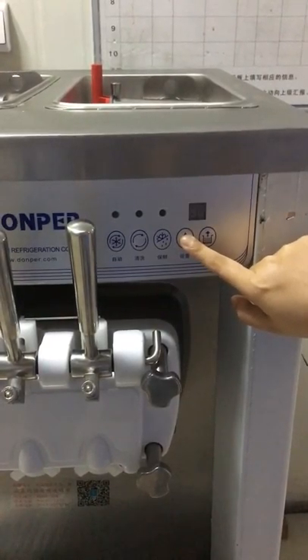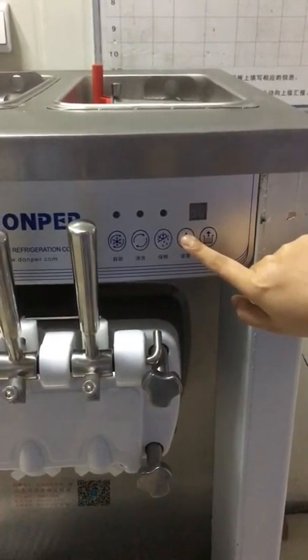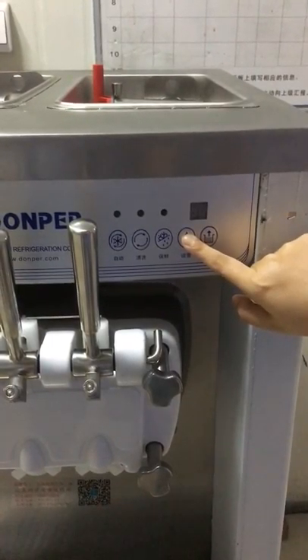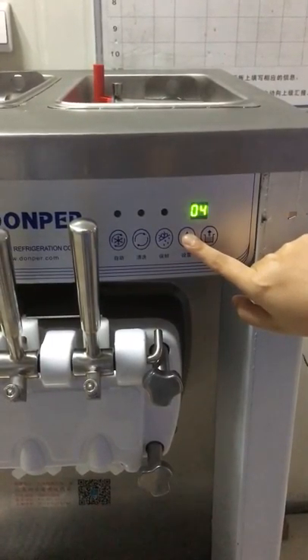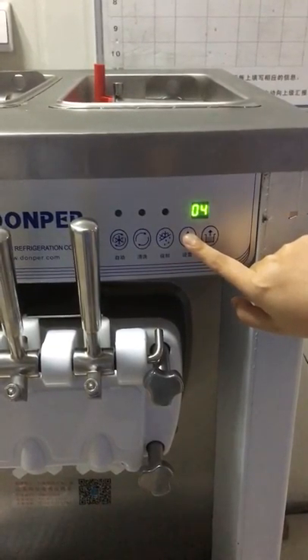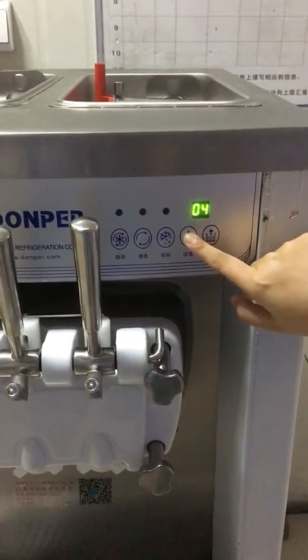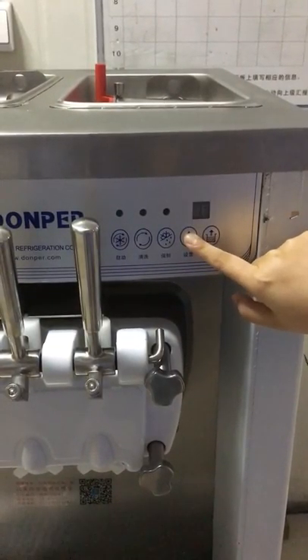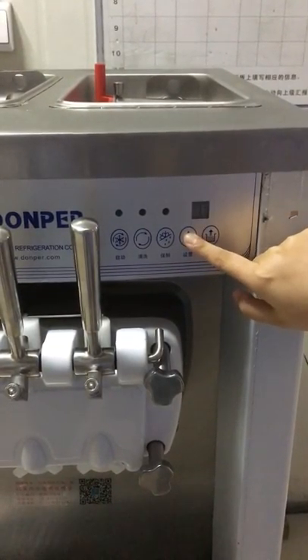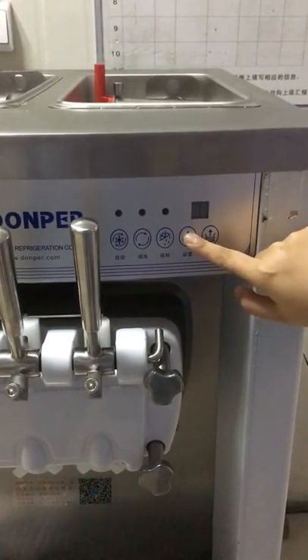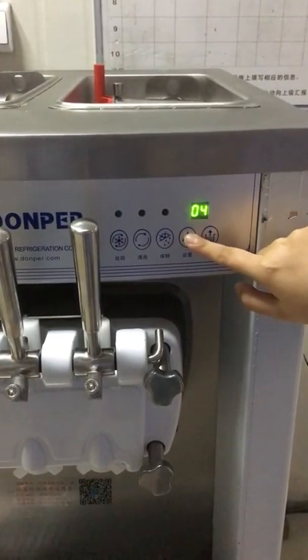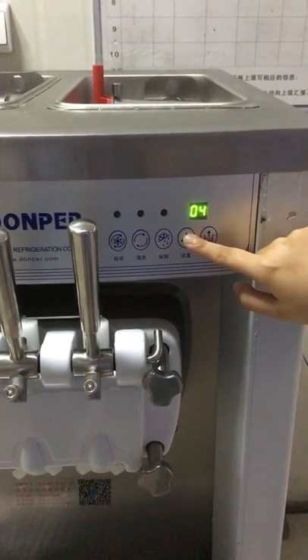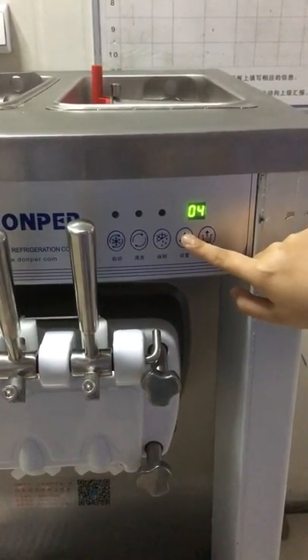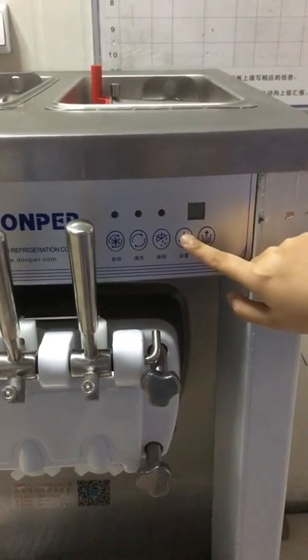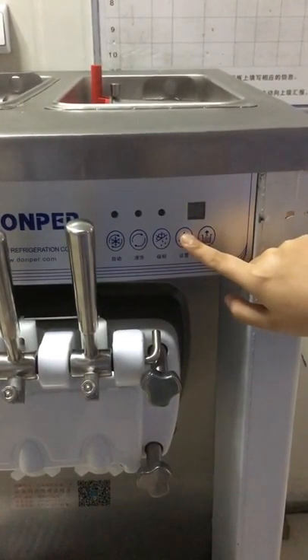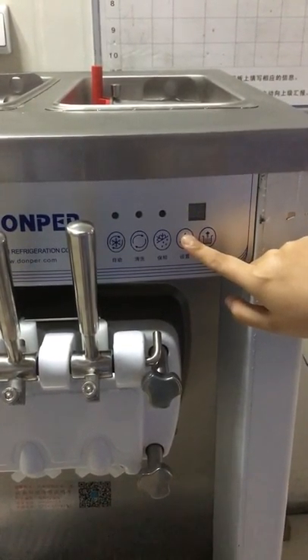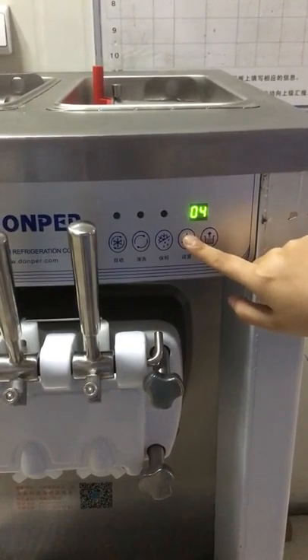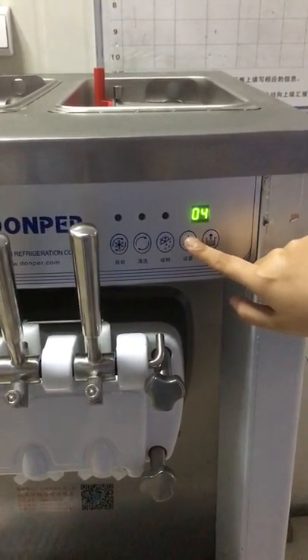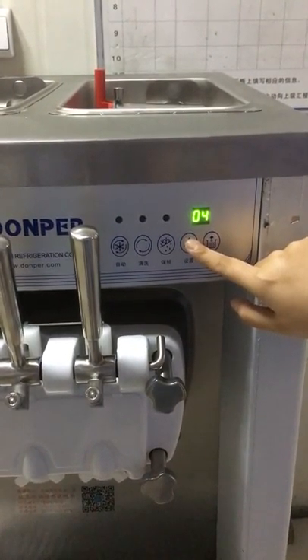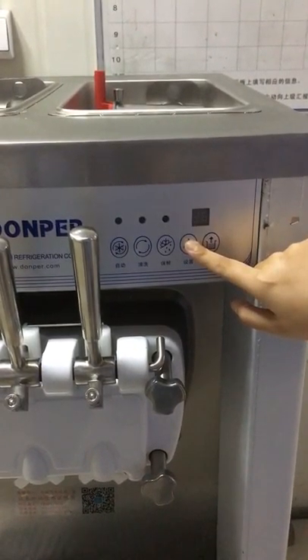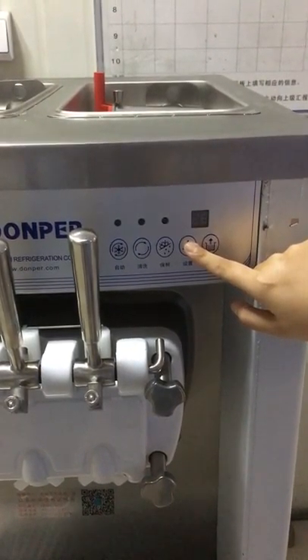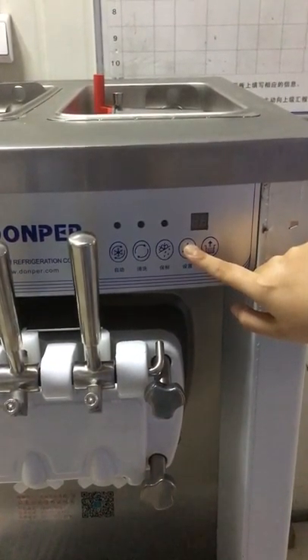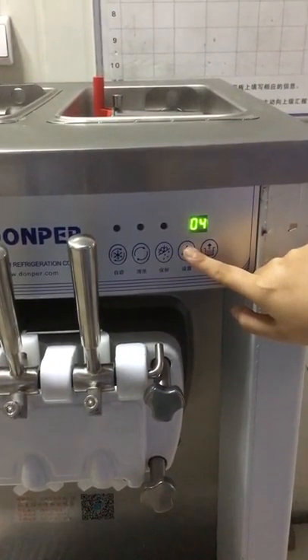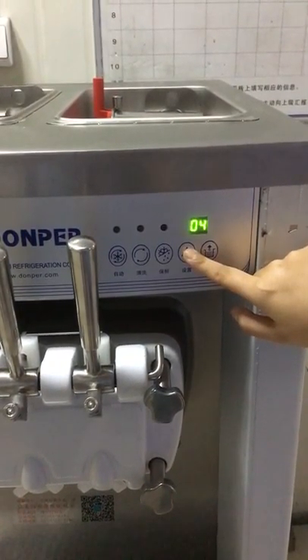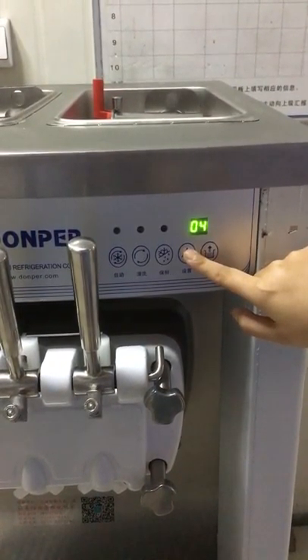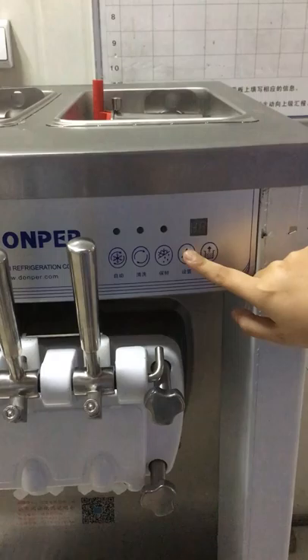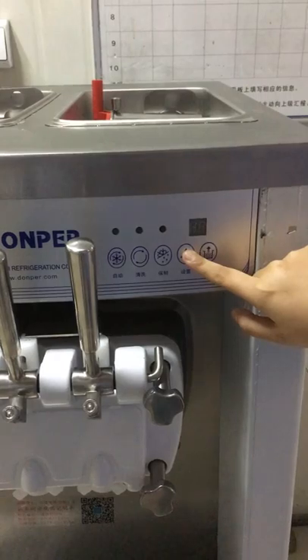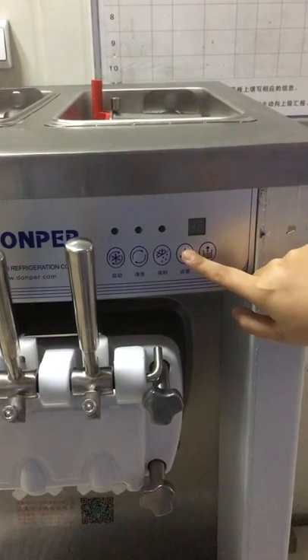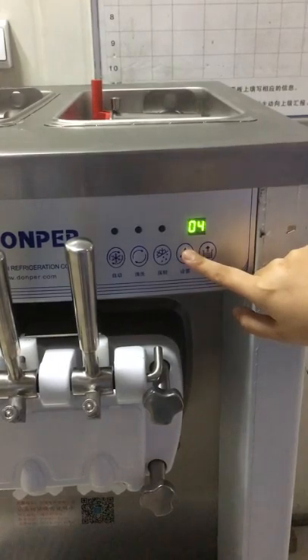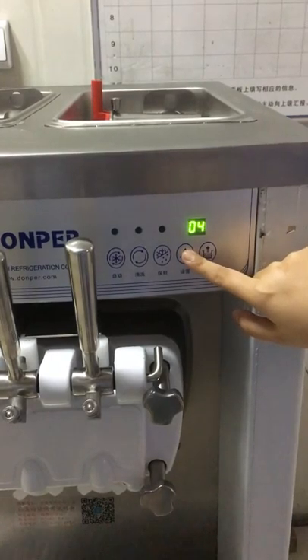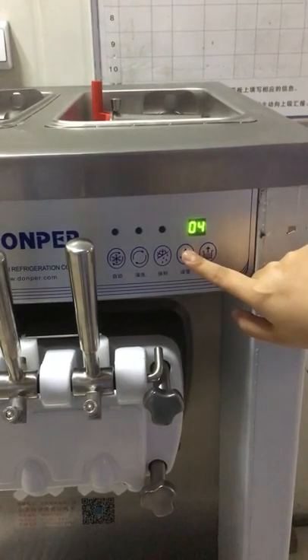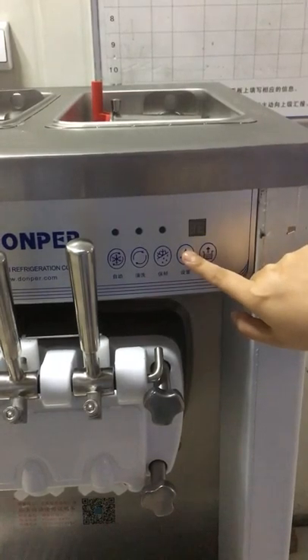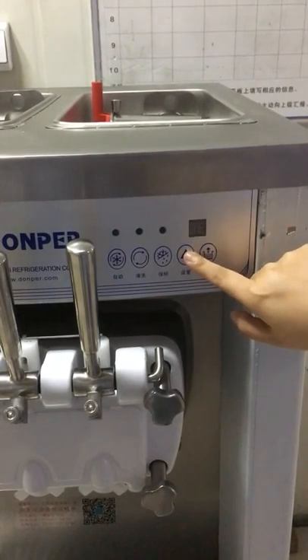When the screen is flashing, press the setting button for another 10 seconds.